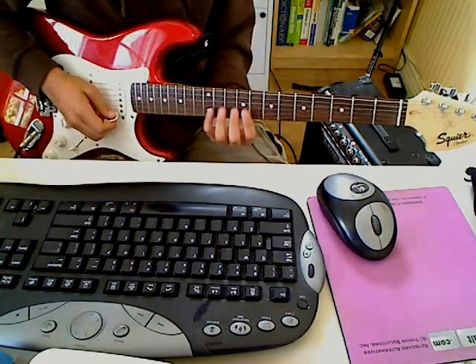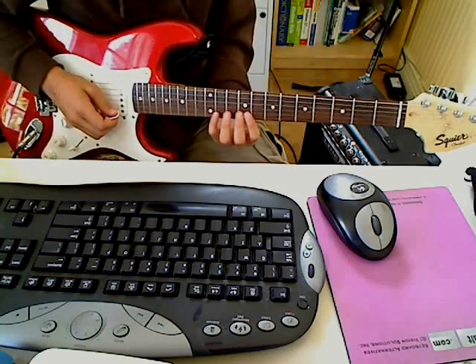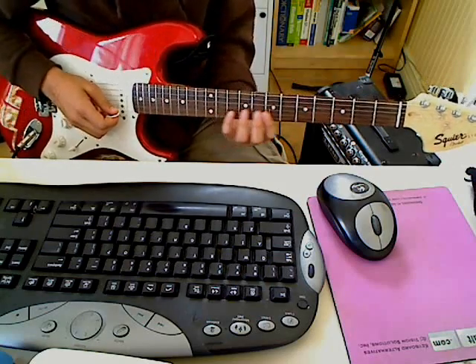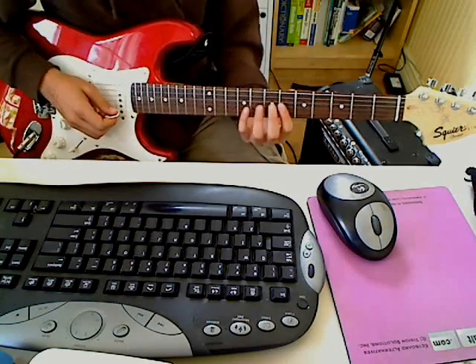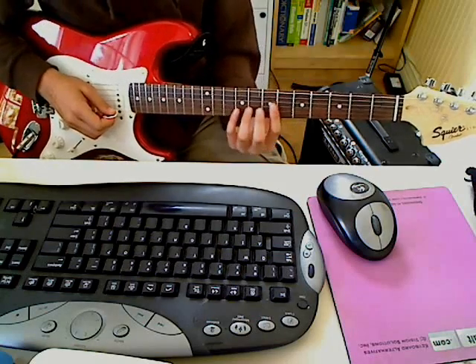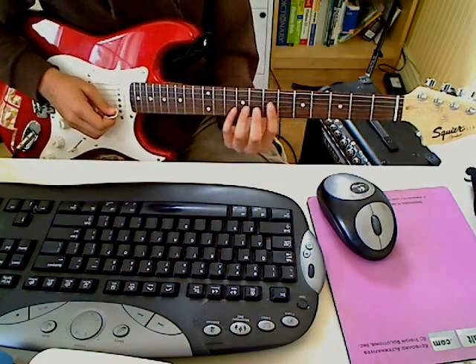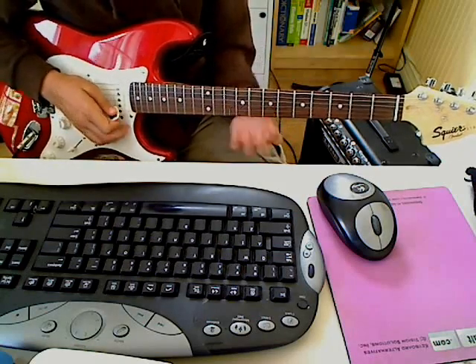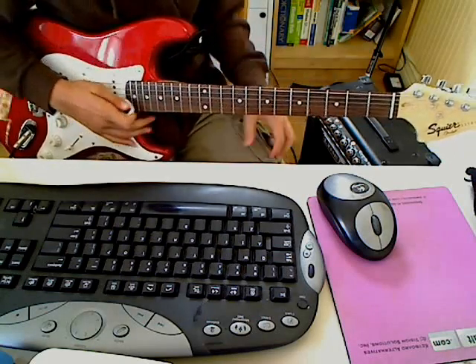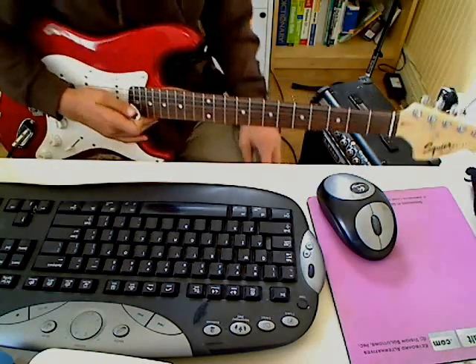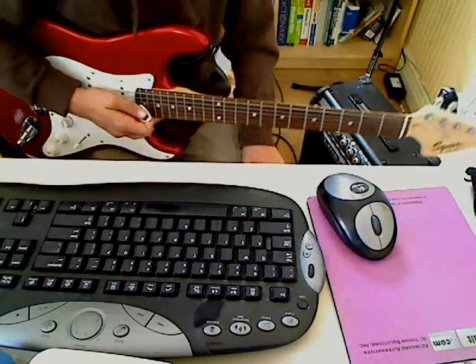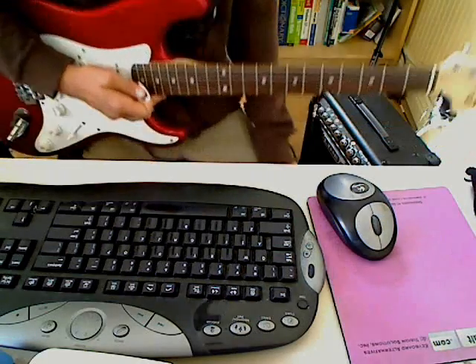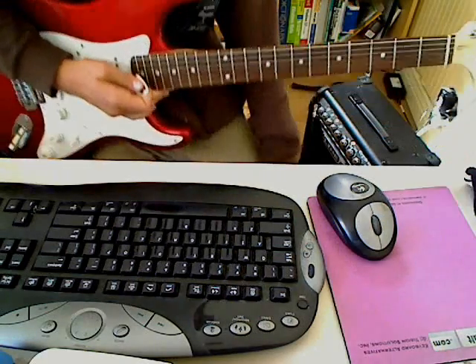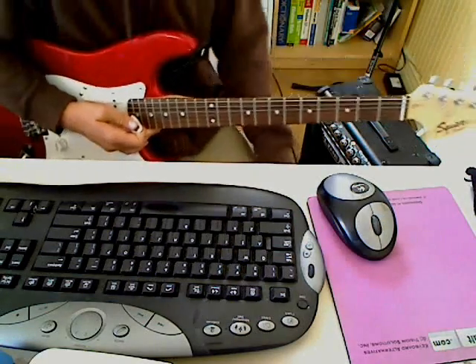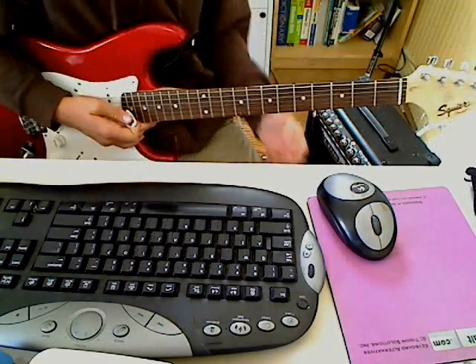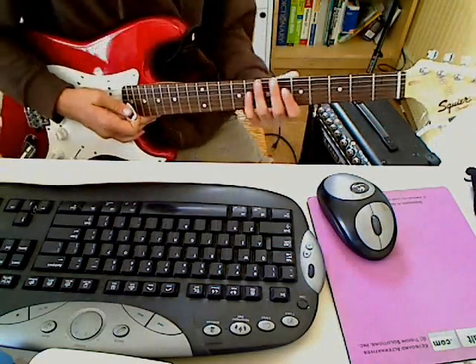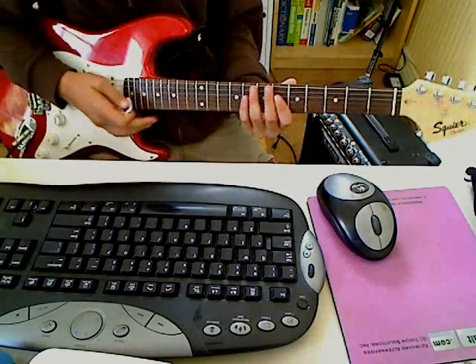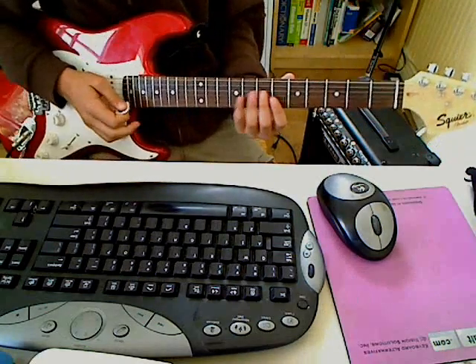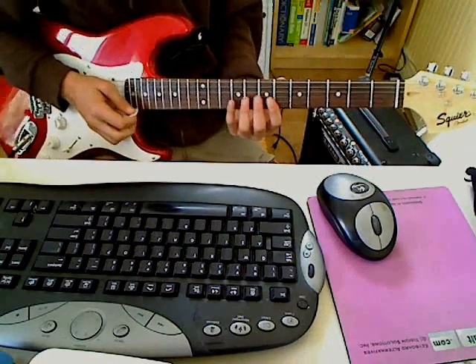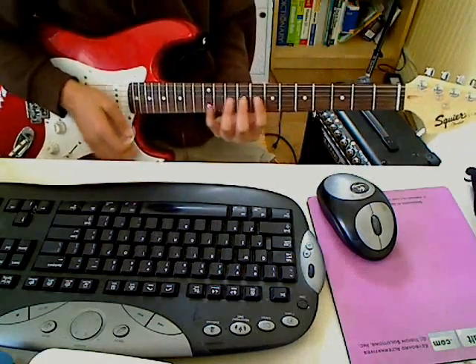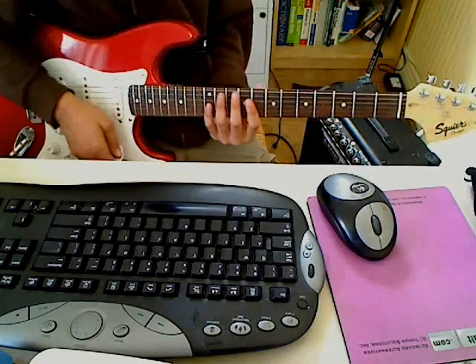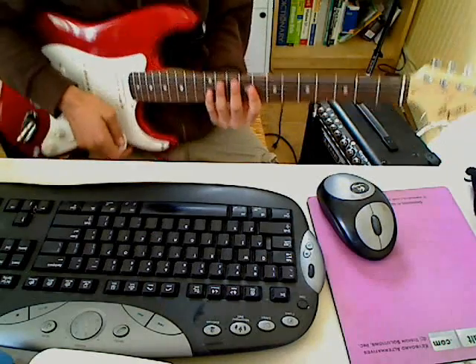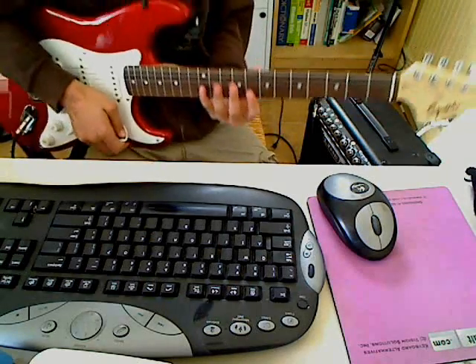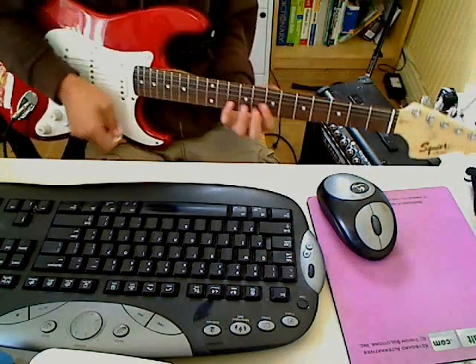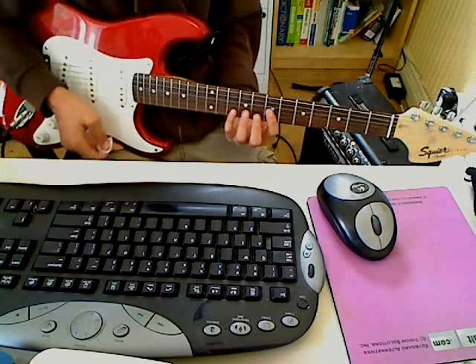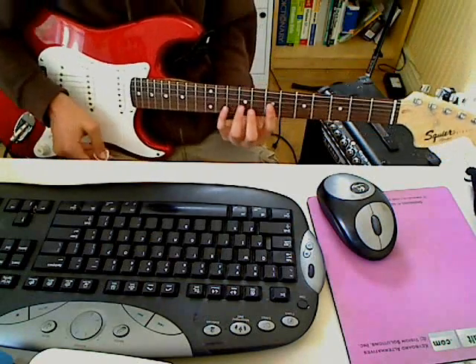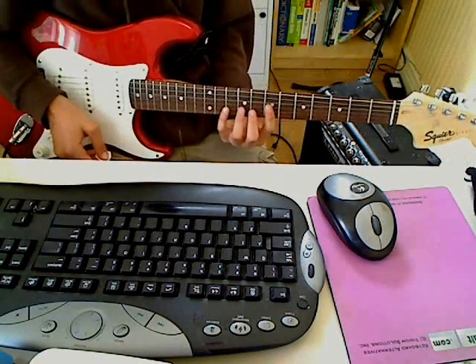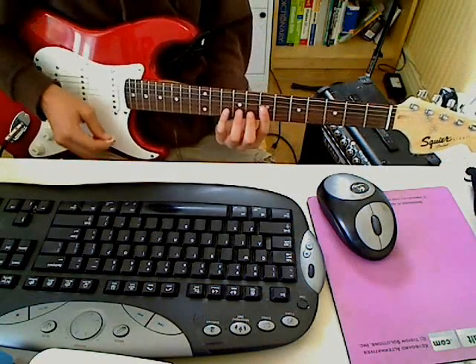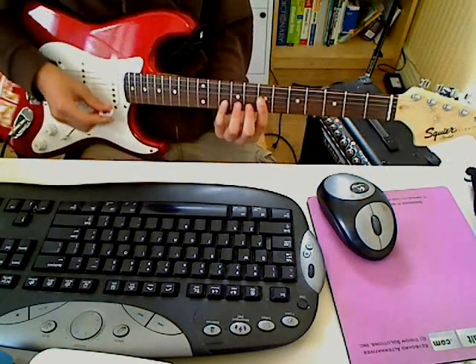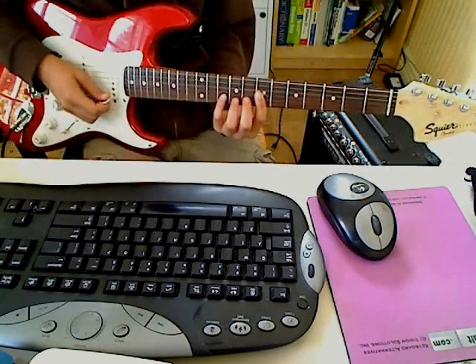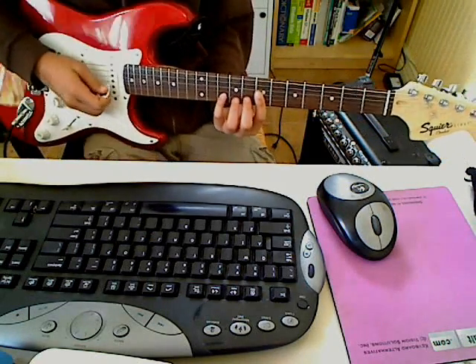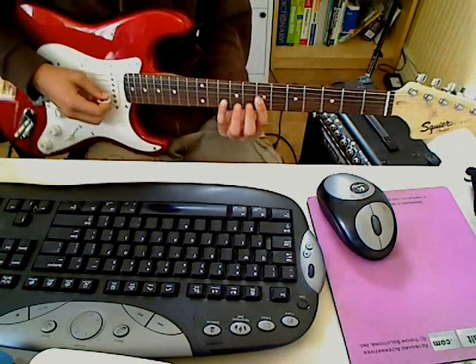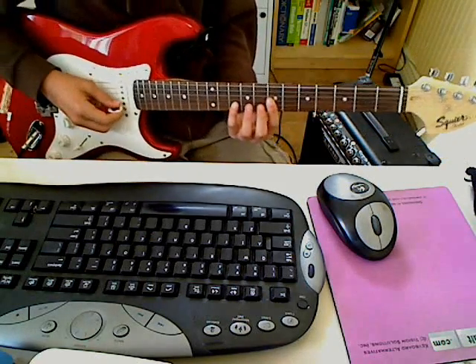Okay, in this part of how to play it, I'm going to show you how to play the kind of solo in the middle, not the main solo.